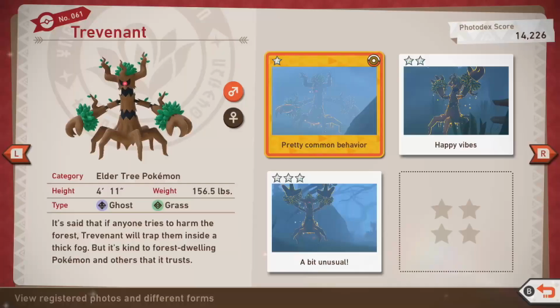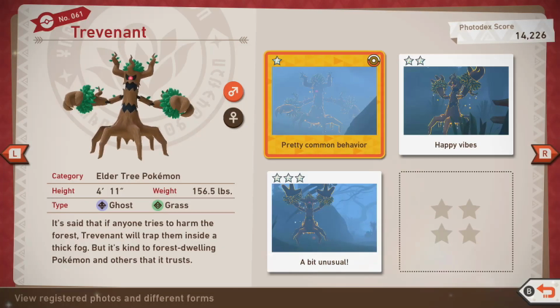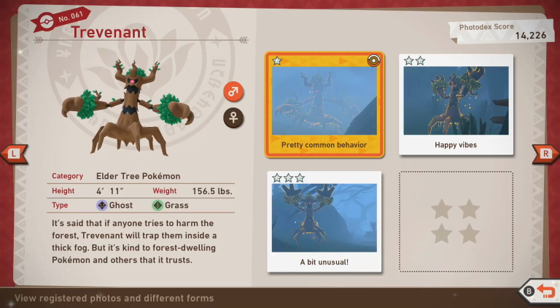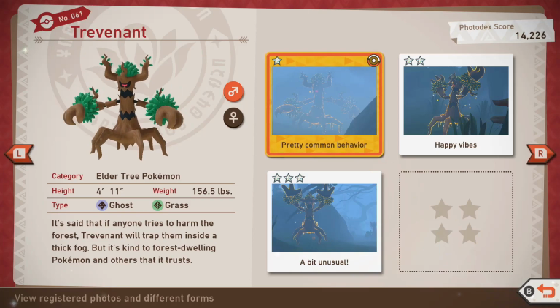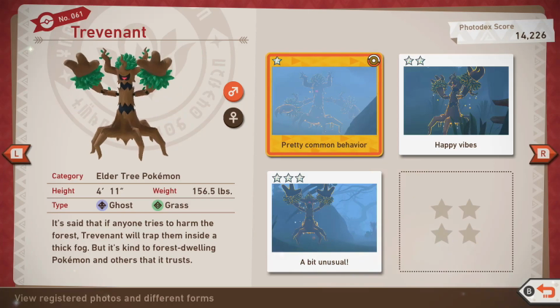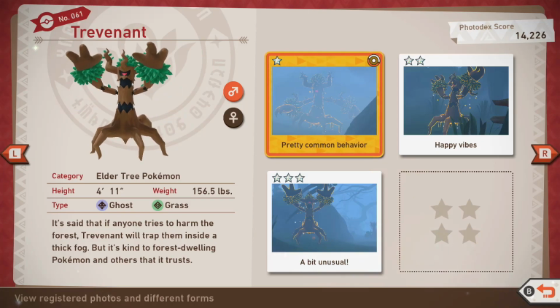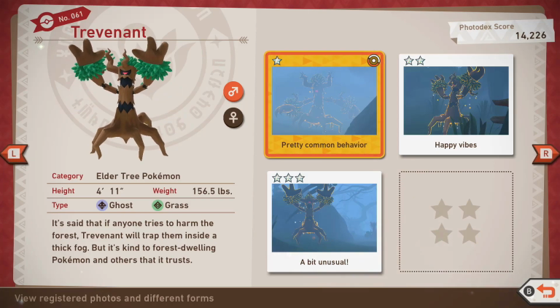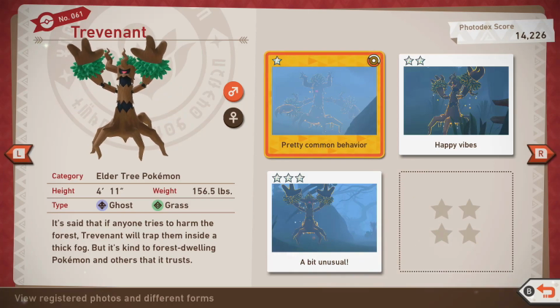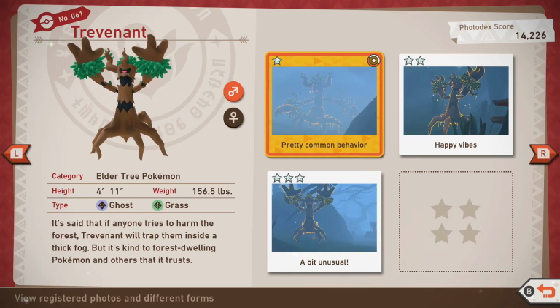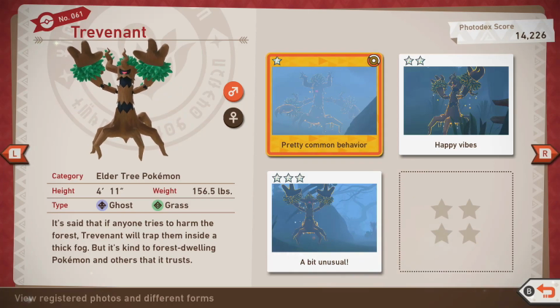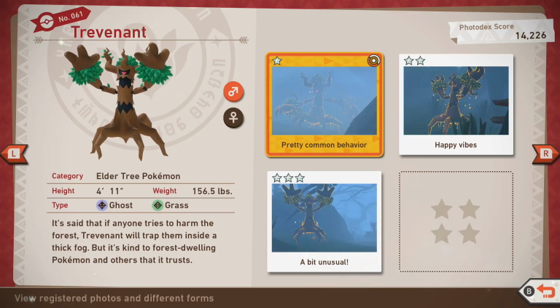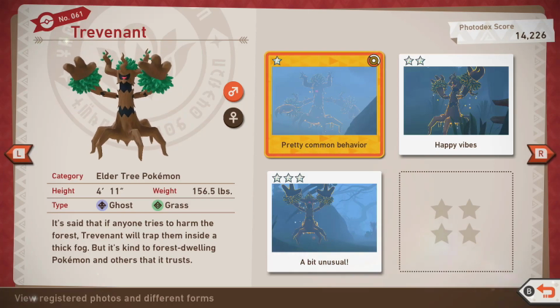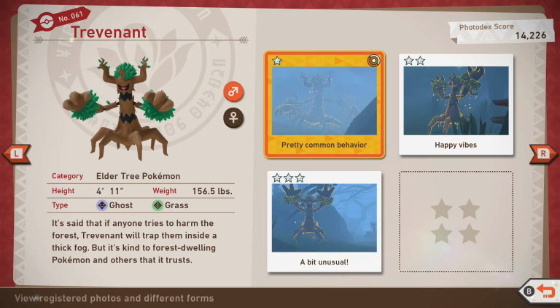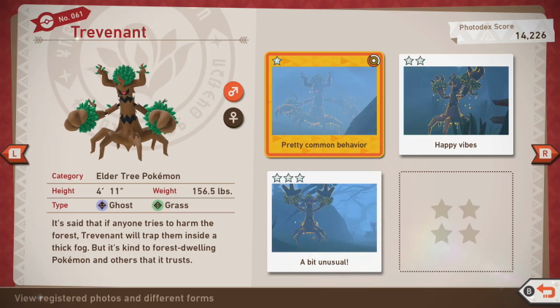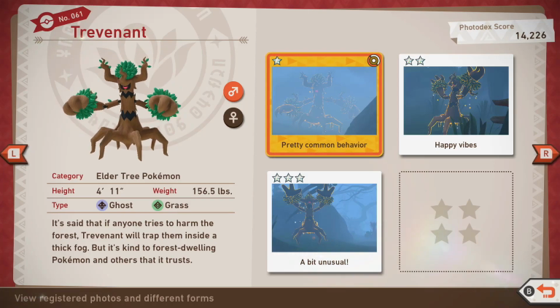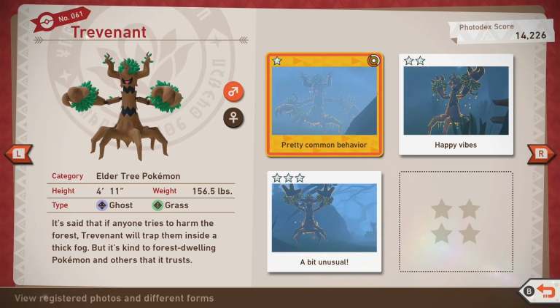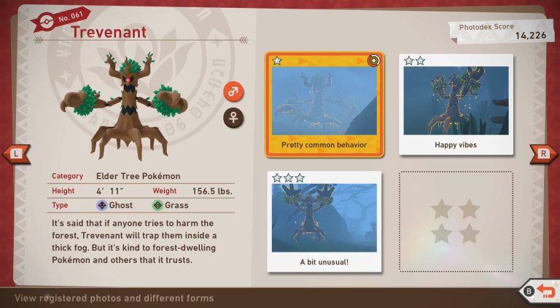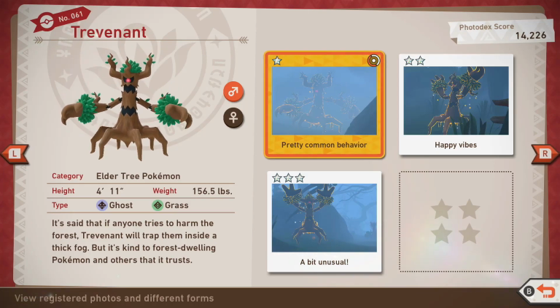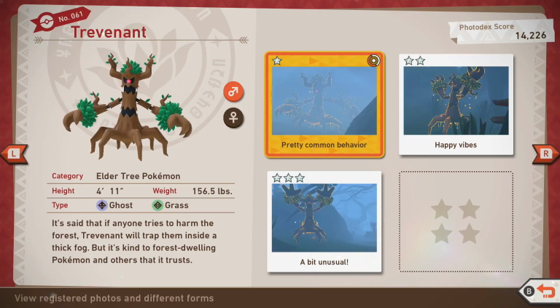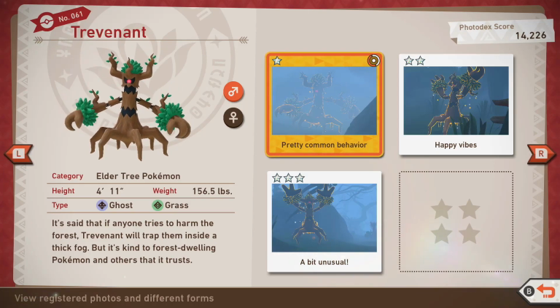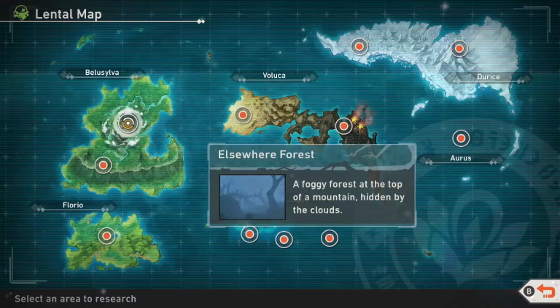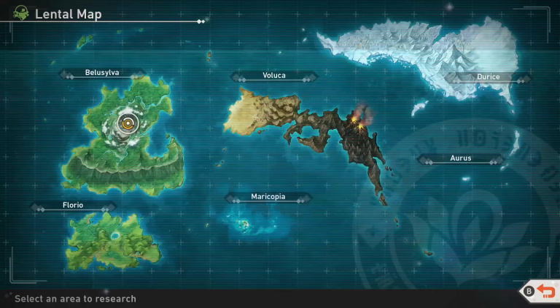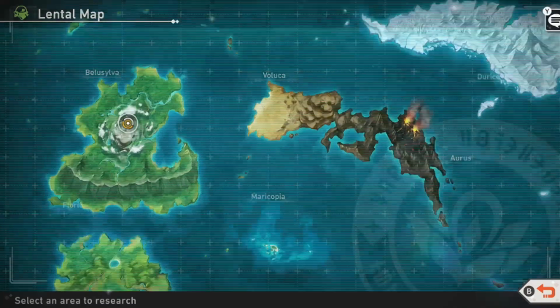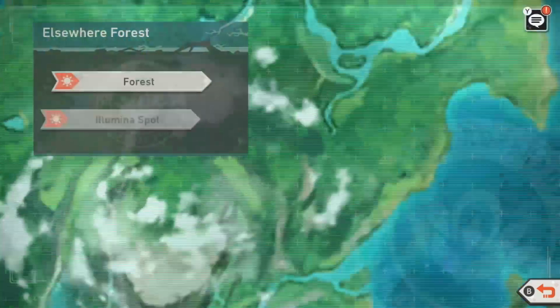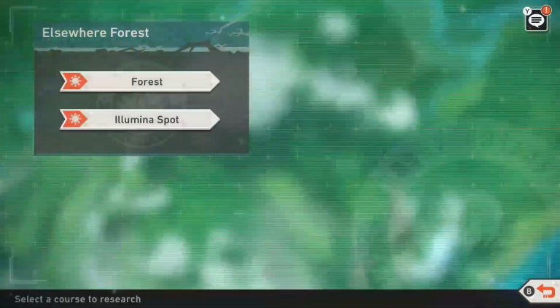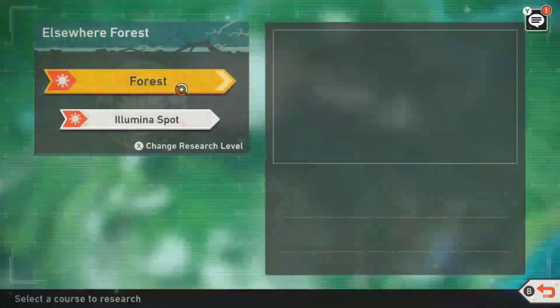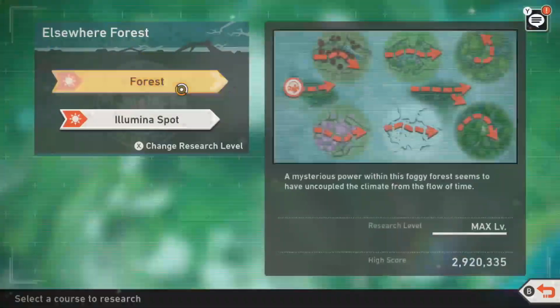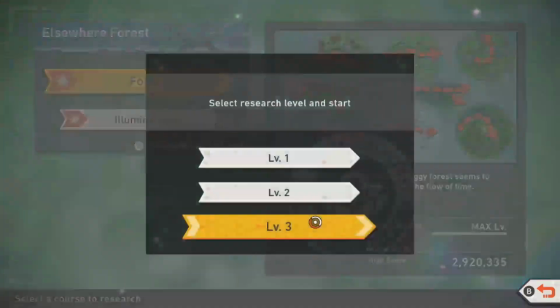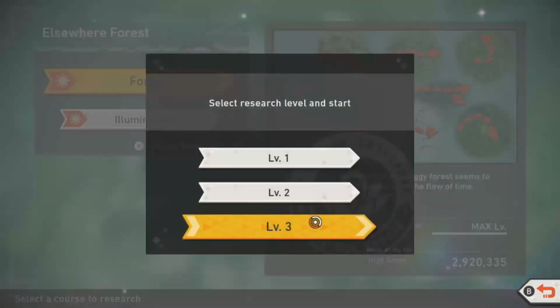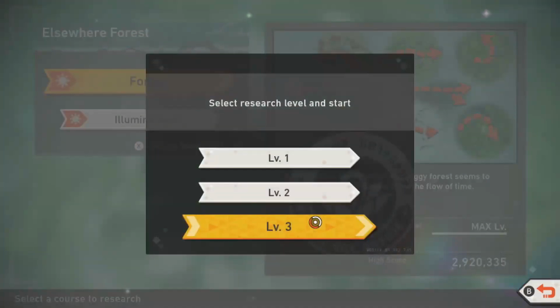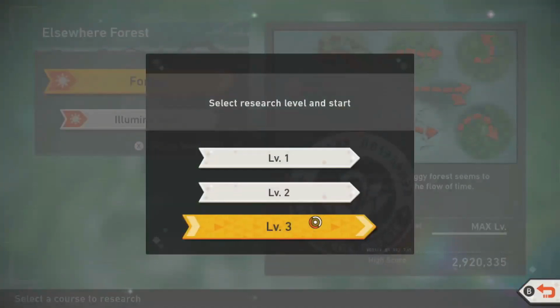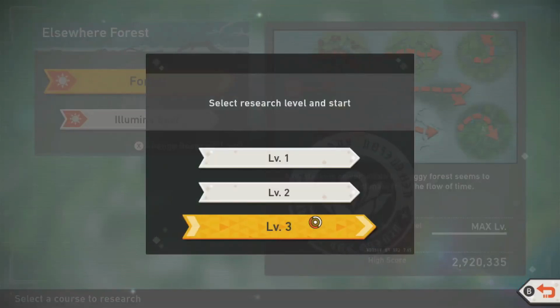Trevenant can be found in the forest on Bellus Silva. In order to acquire all ratings, you will need to have unlocked level 3 for the forest.